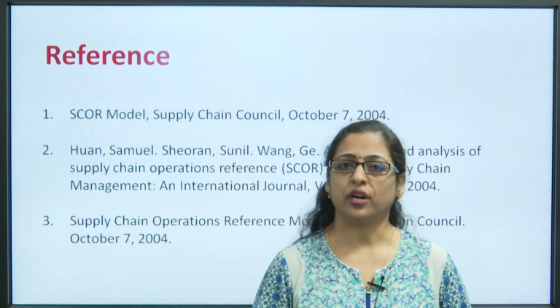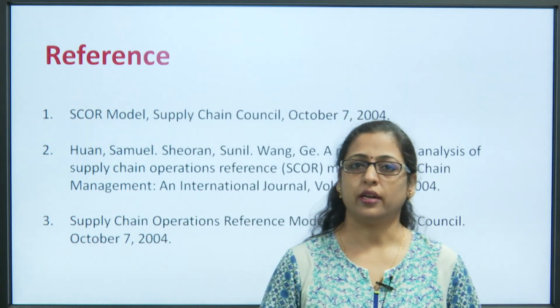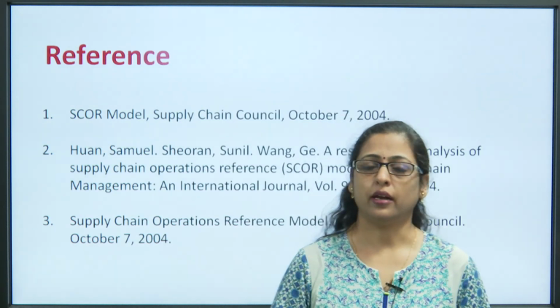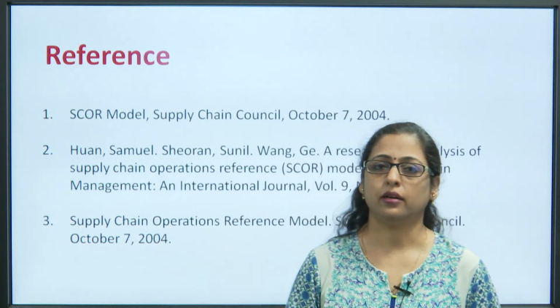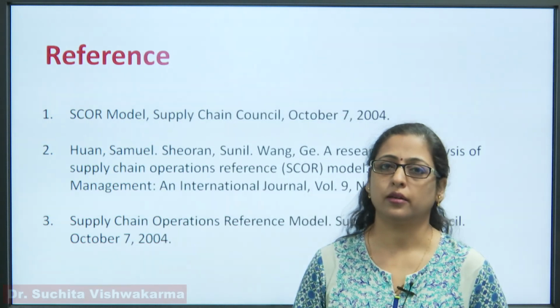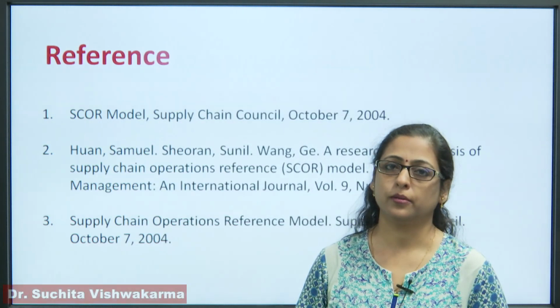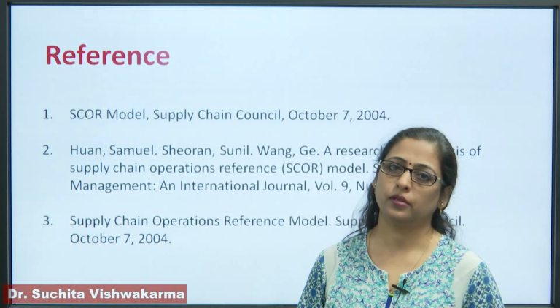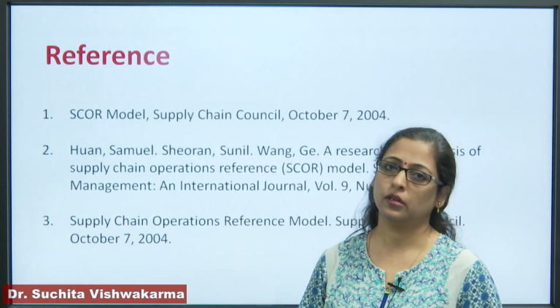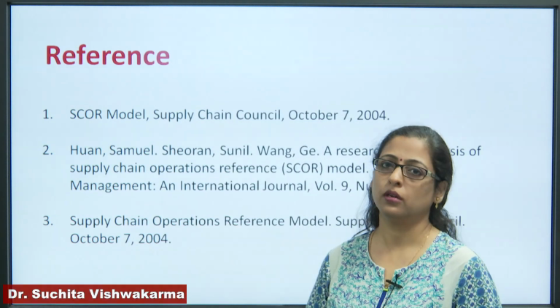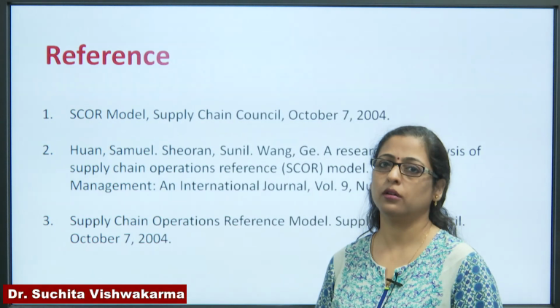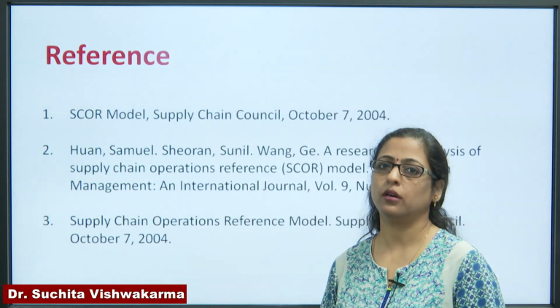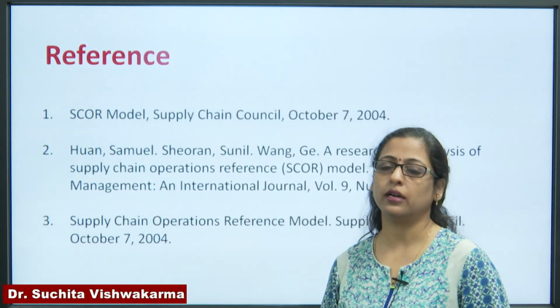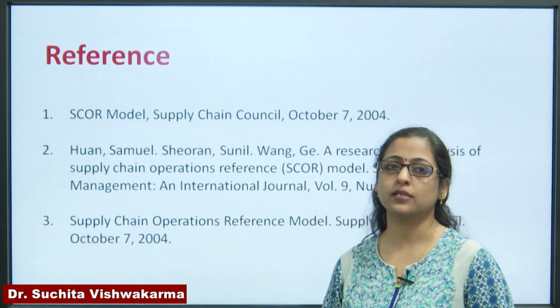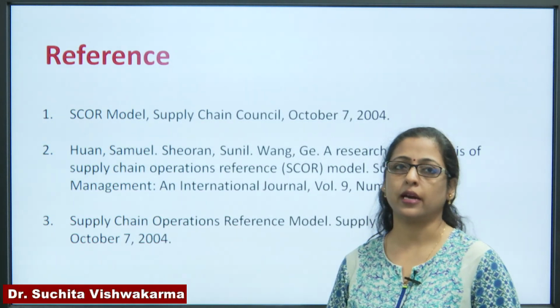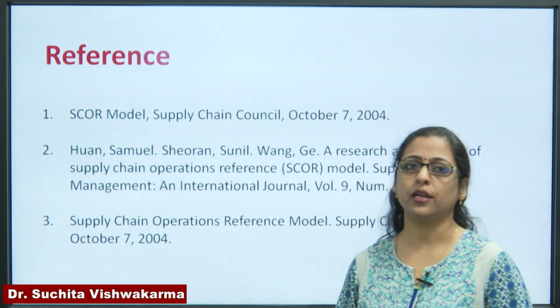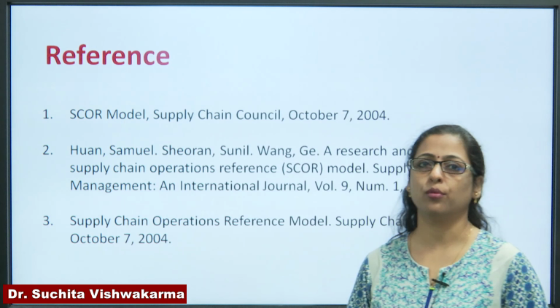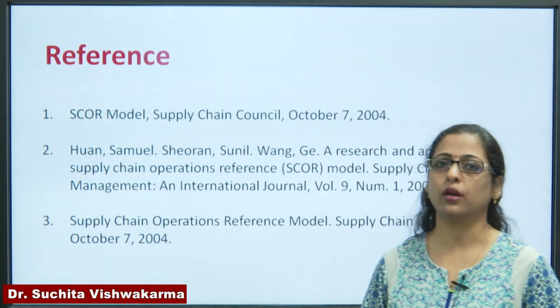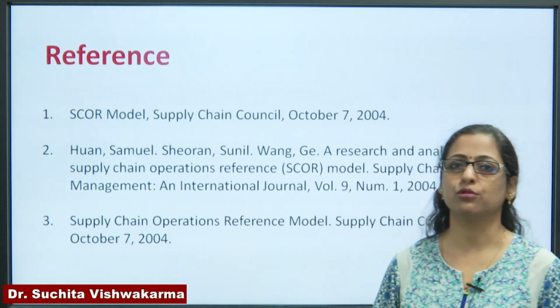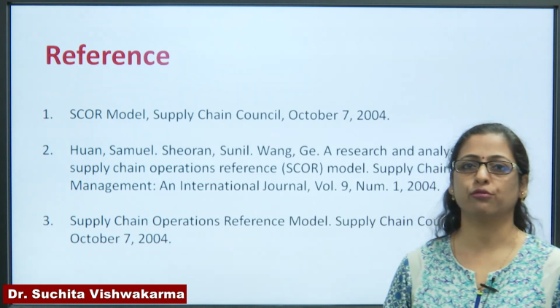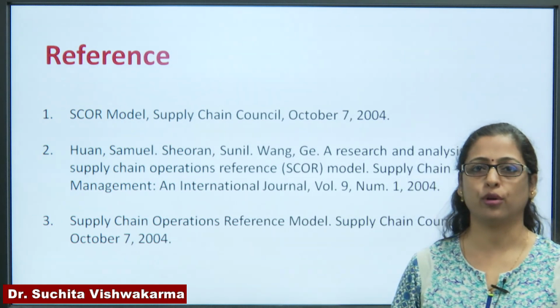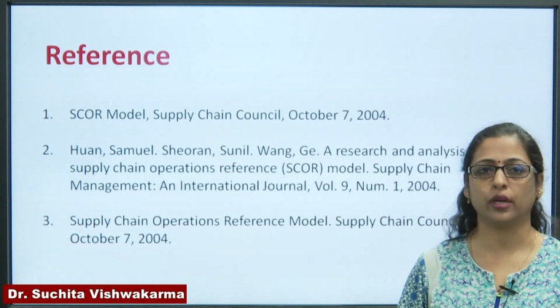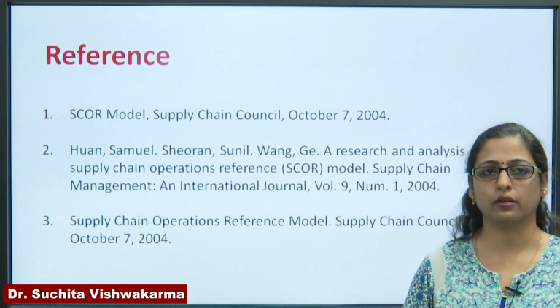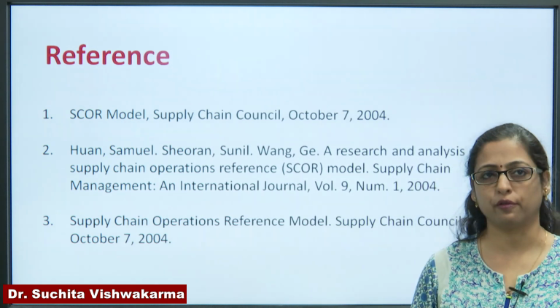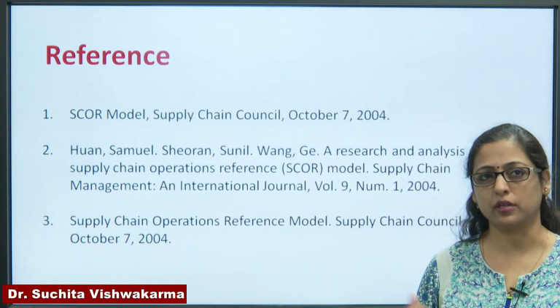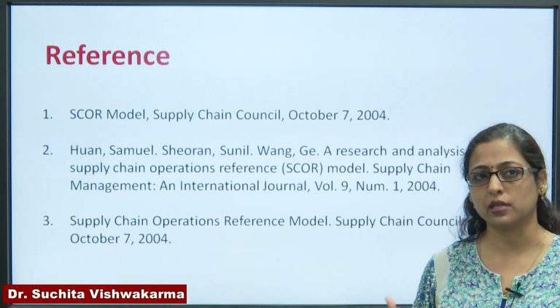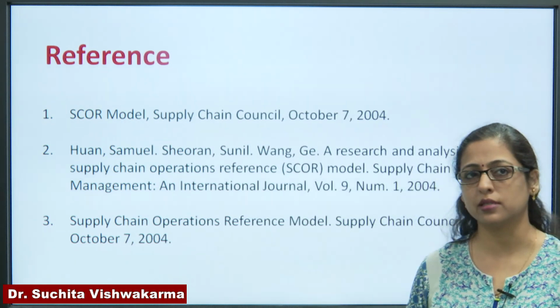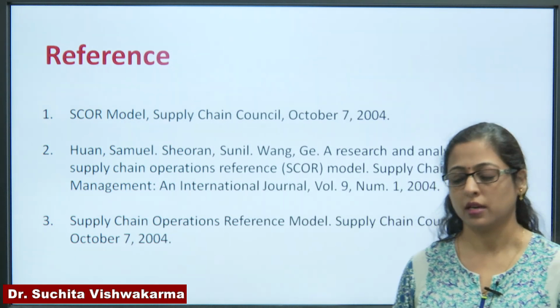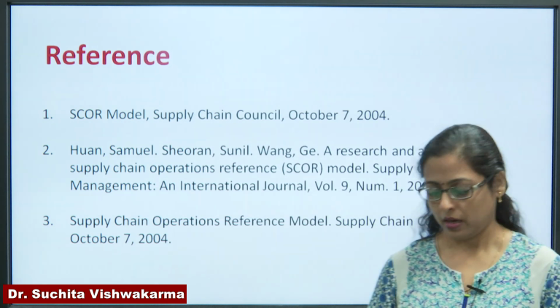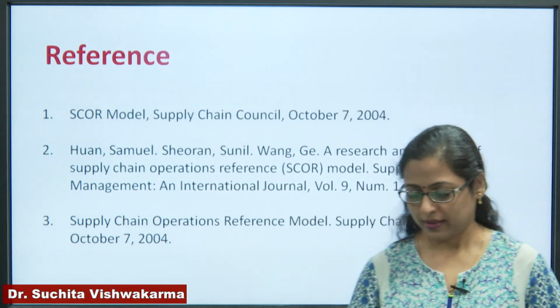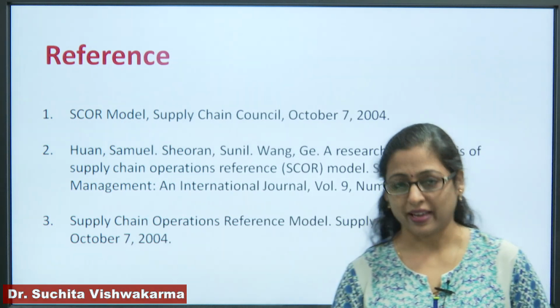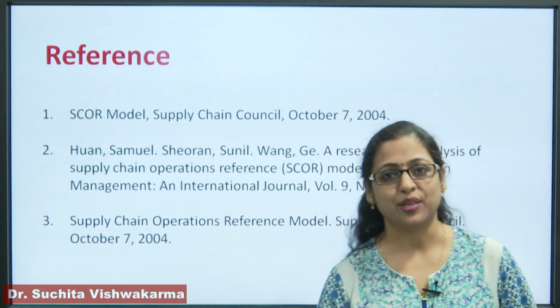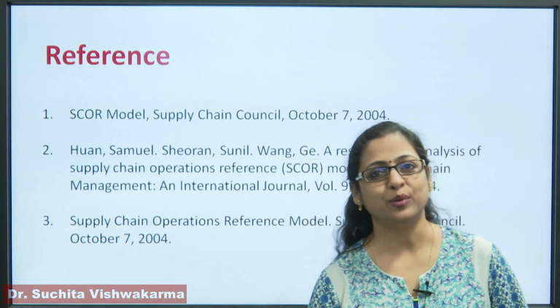For detailed understanding, you may go to the following references. Thank you.